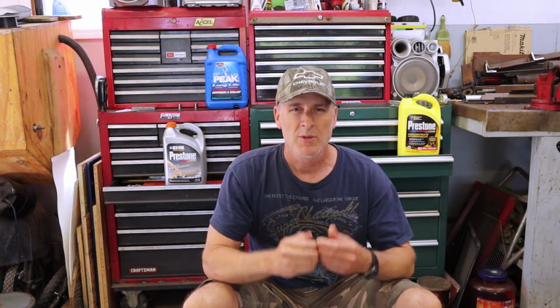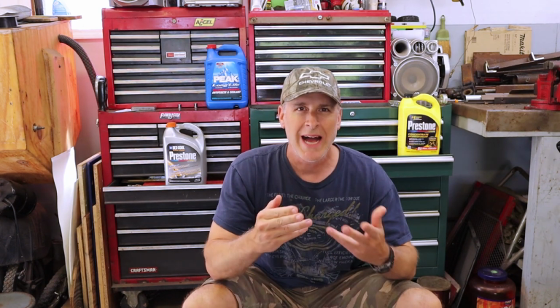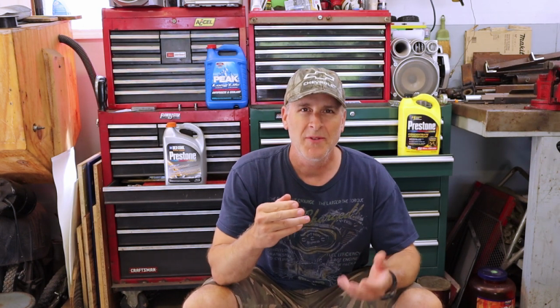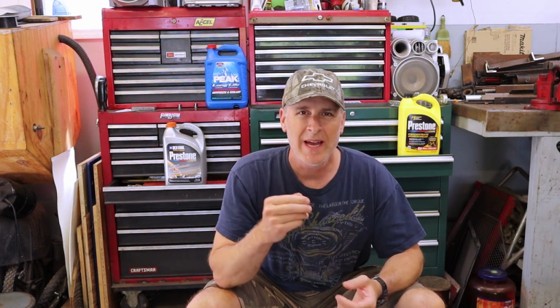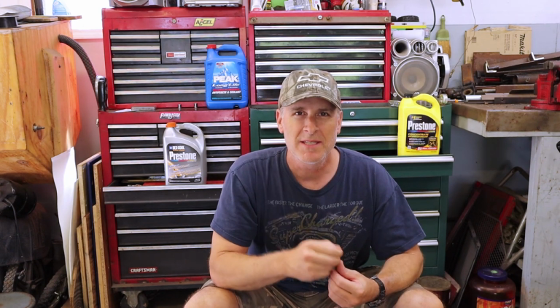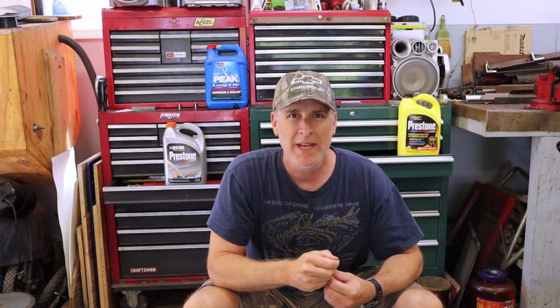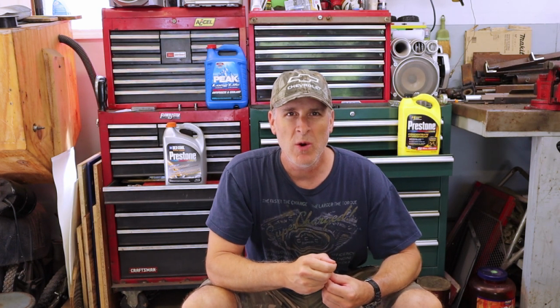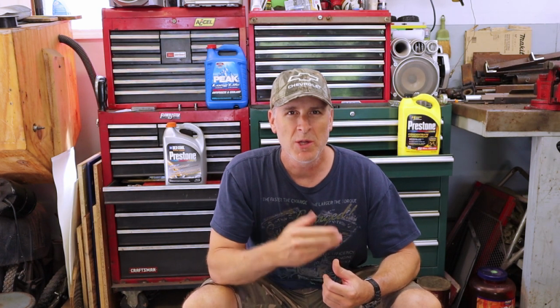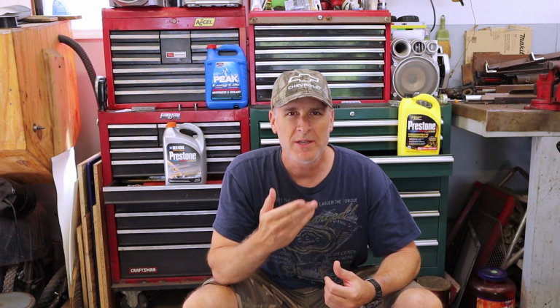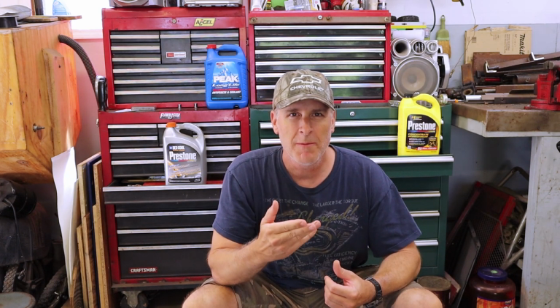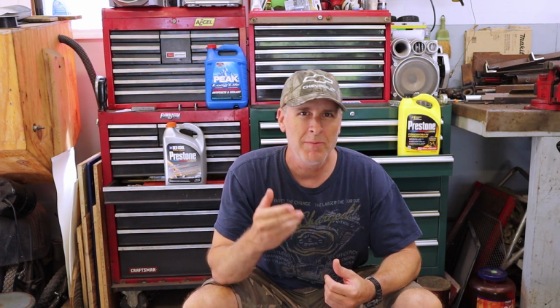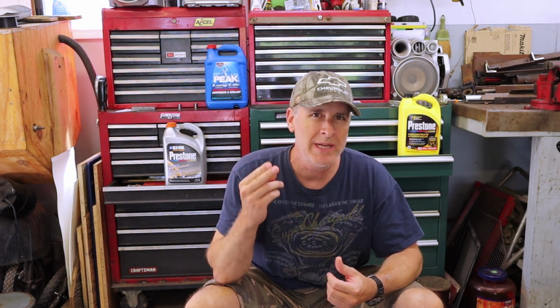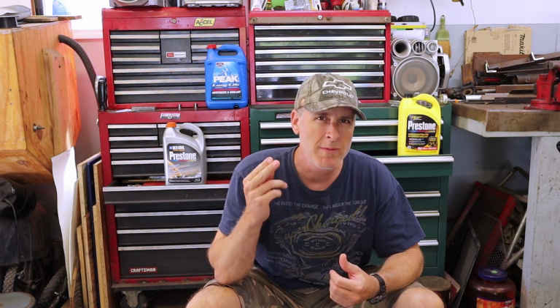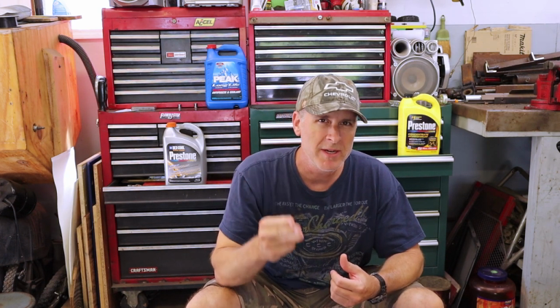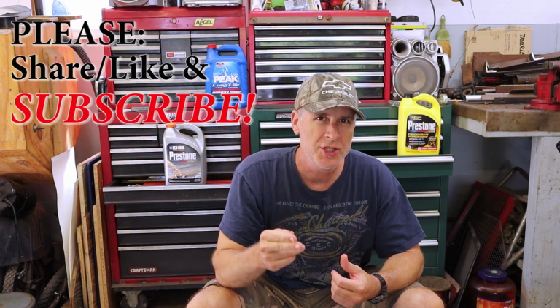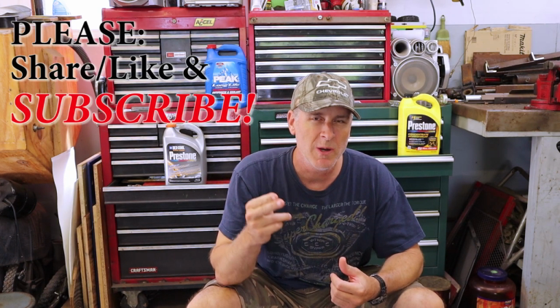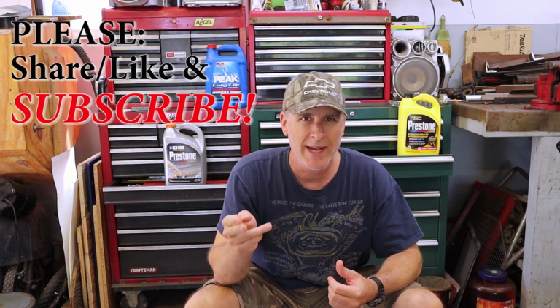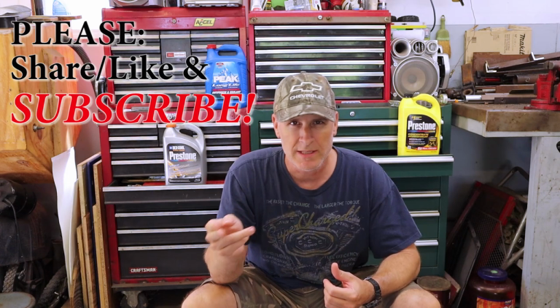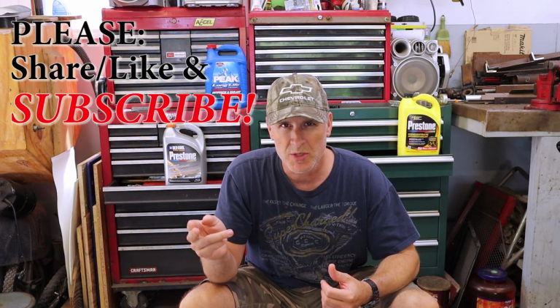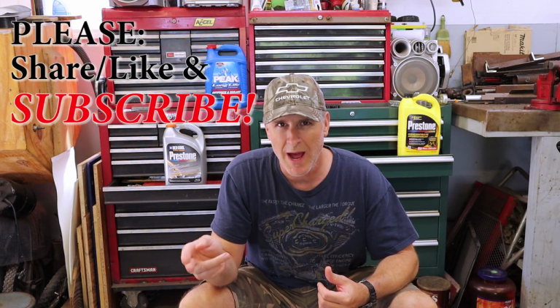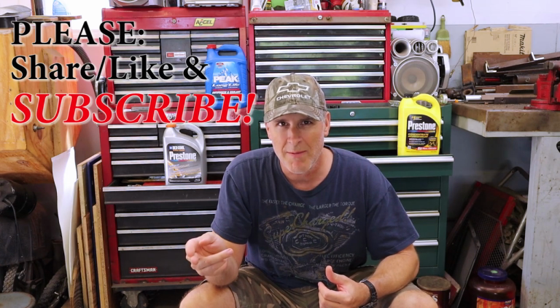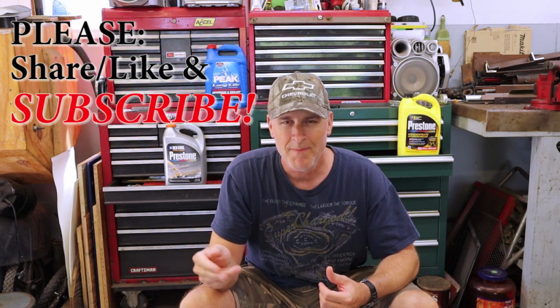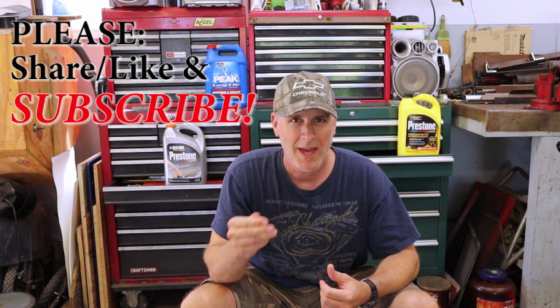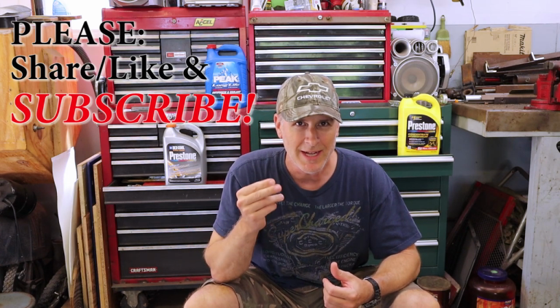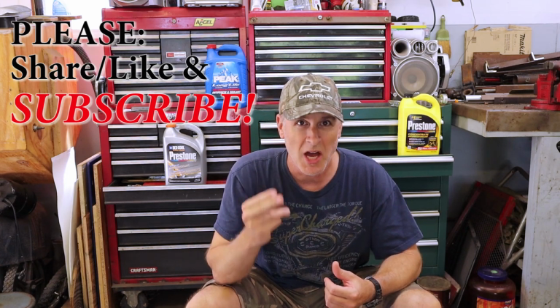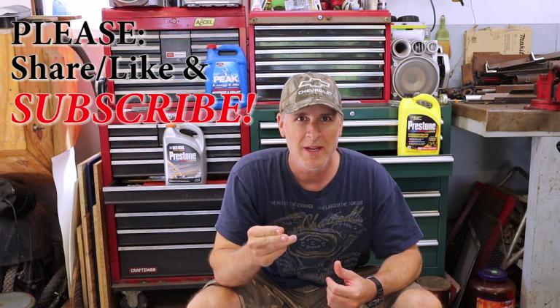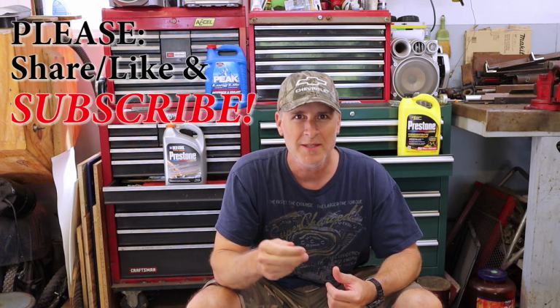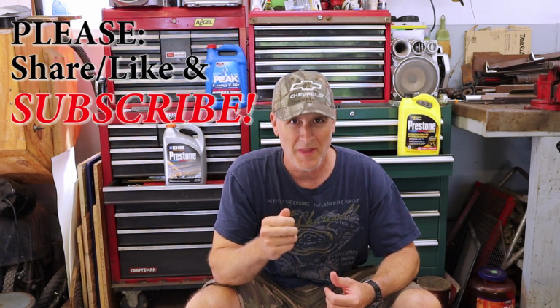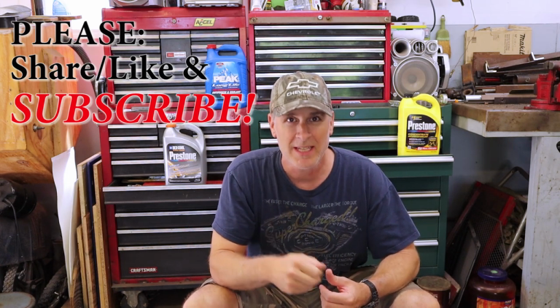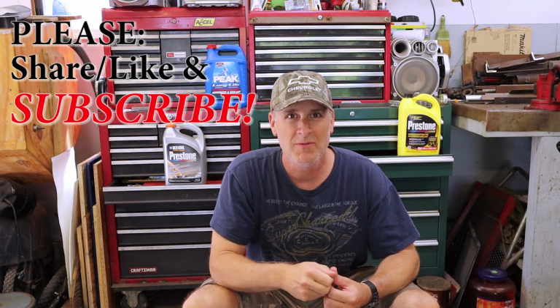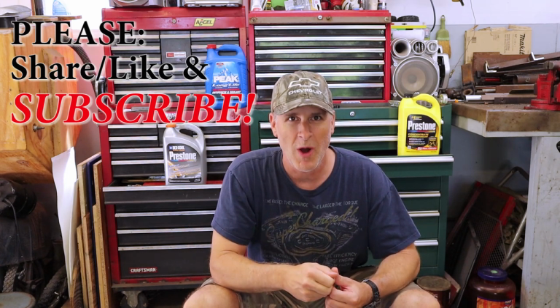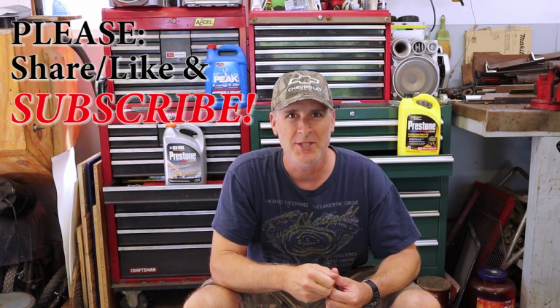If you like this video and you learned something, please remember to share, like, and subscribe. And as always, thanks for watching.